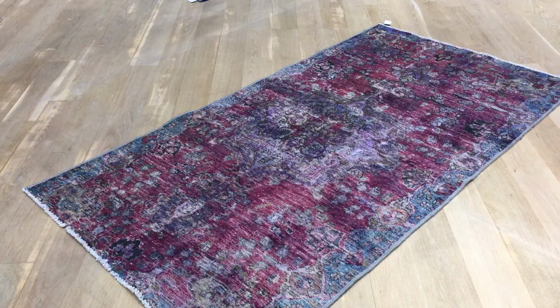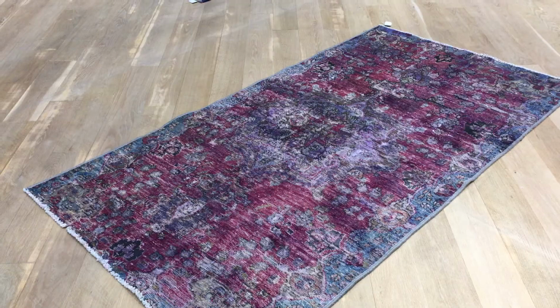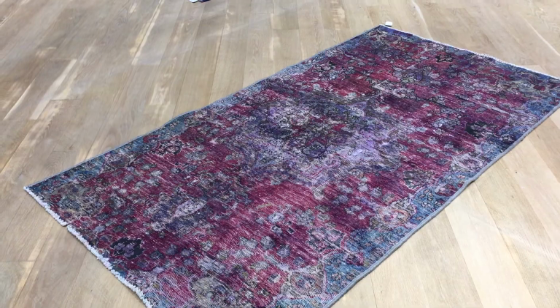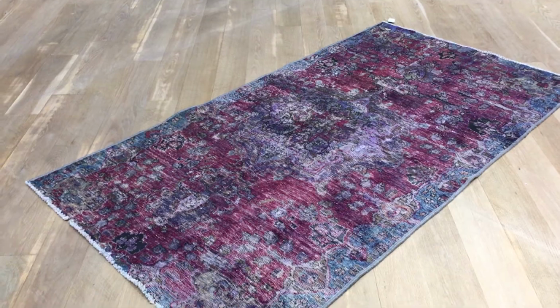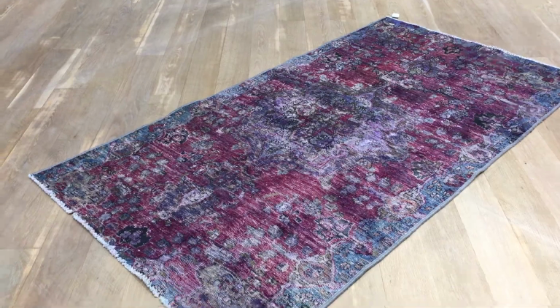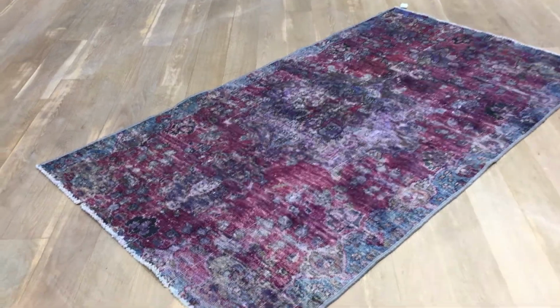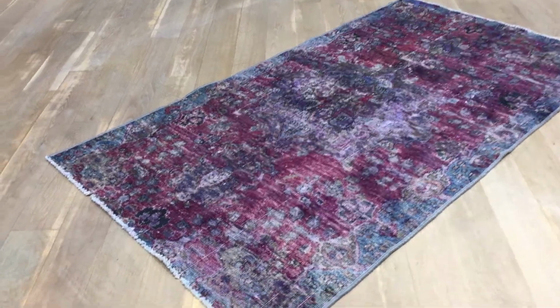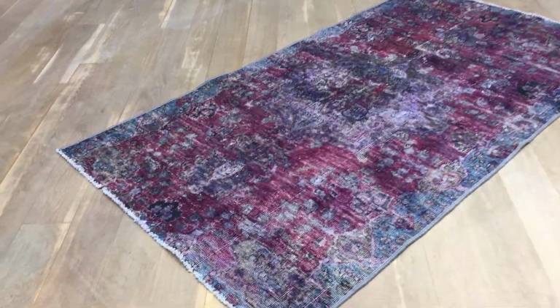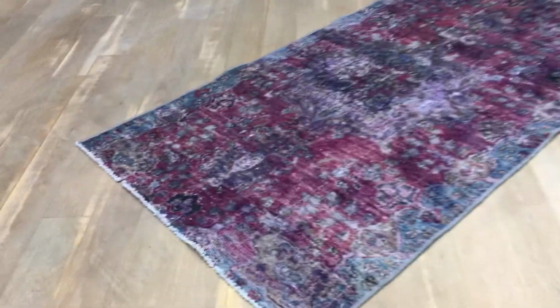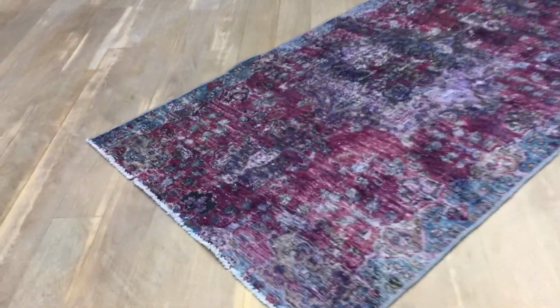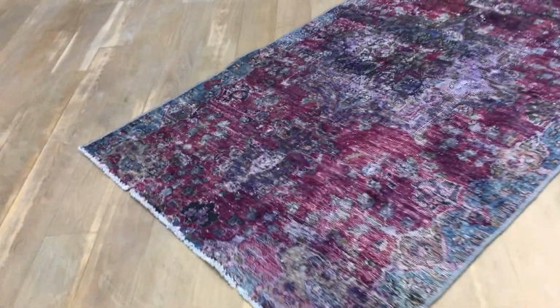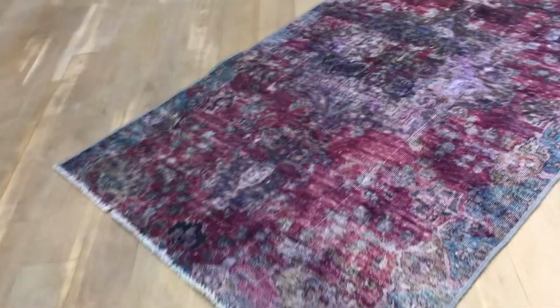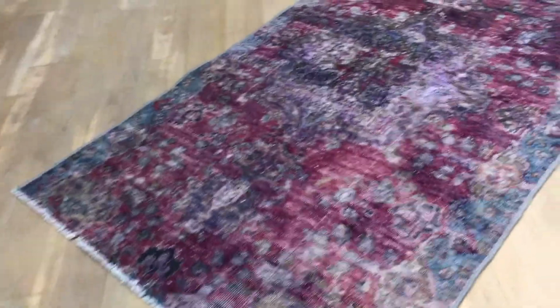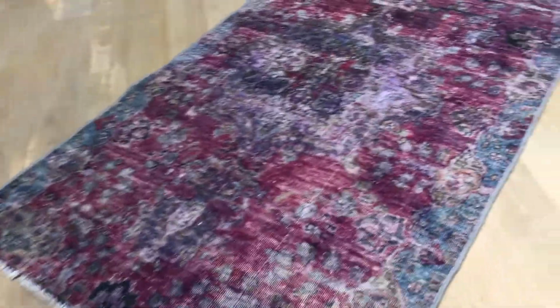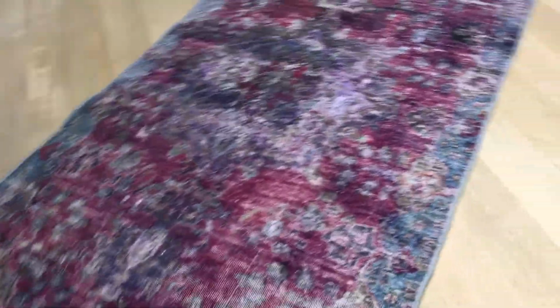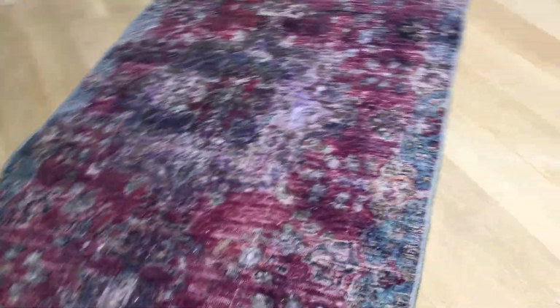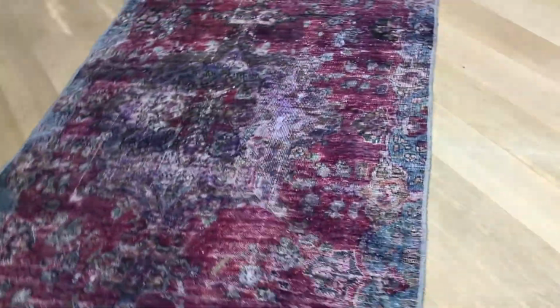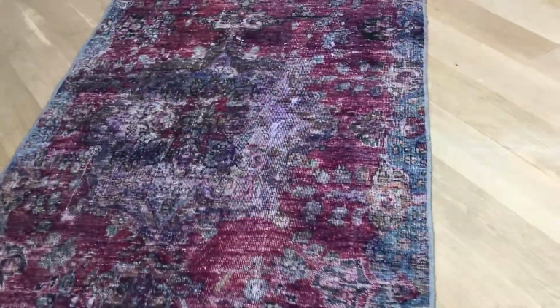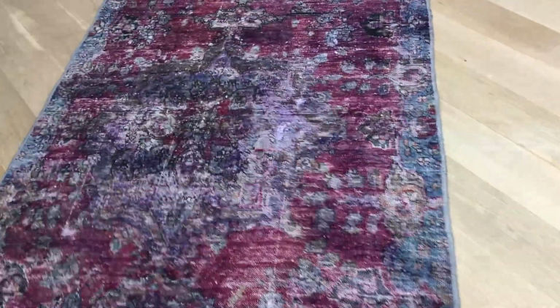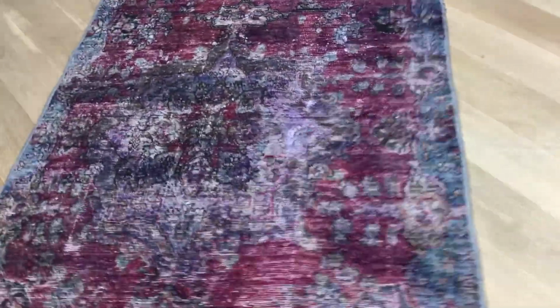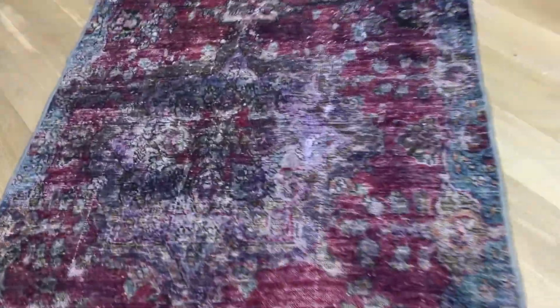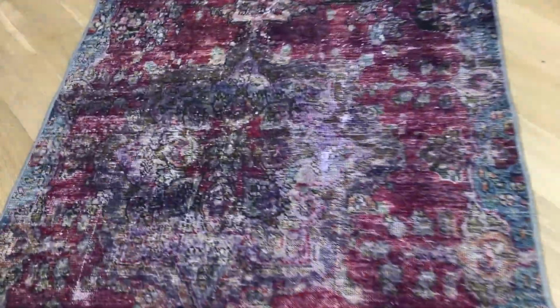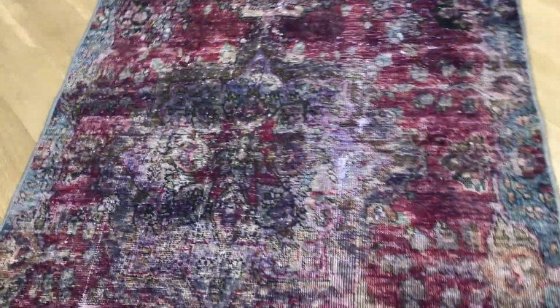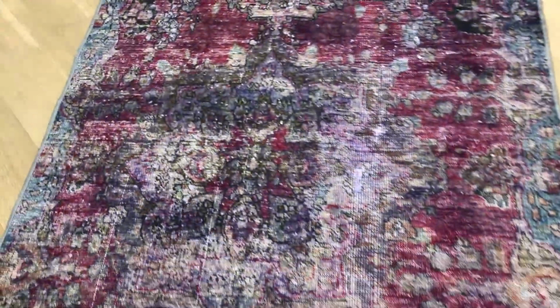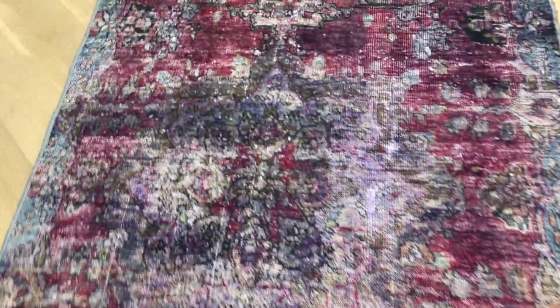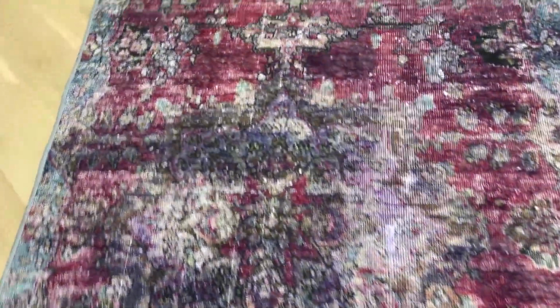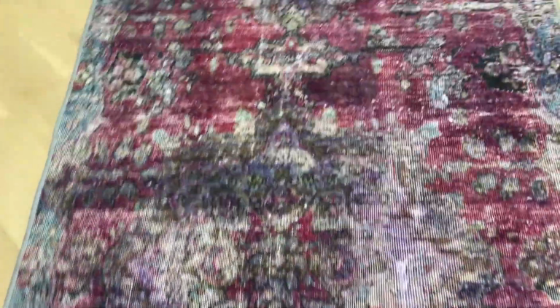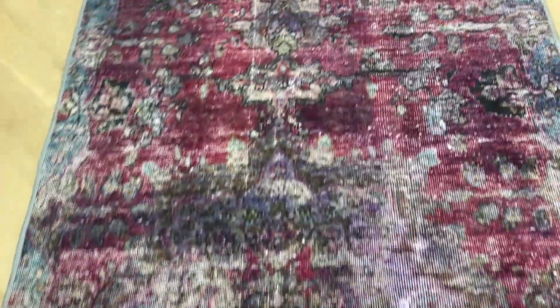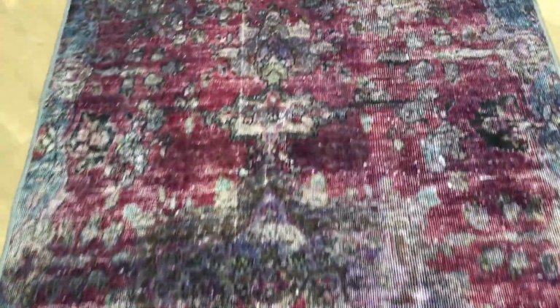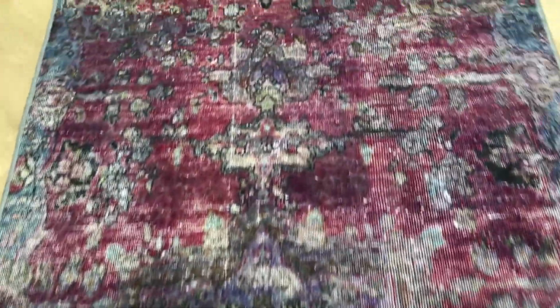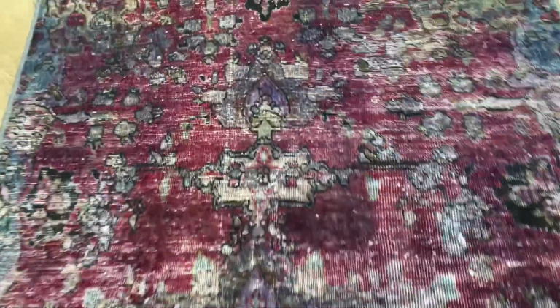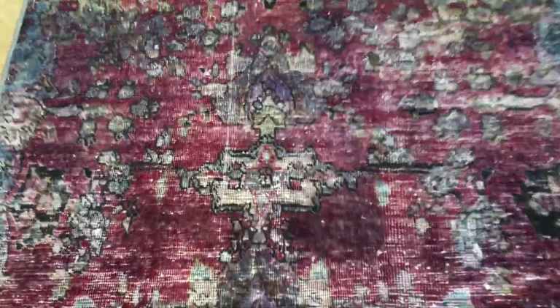This is Vintage Carpet 18522. It's a Persian handmade carpet. It's a very beautiful carpet.